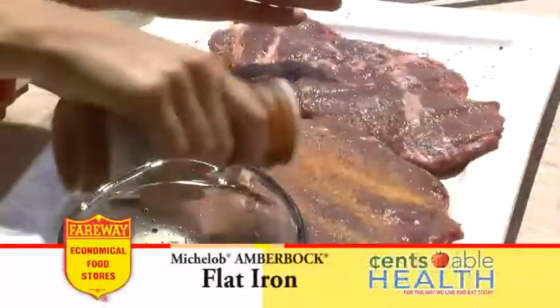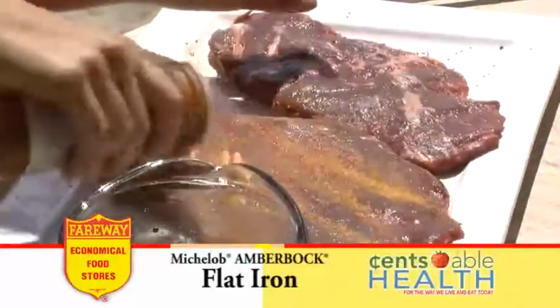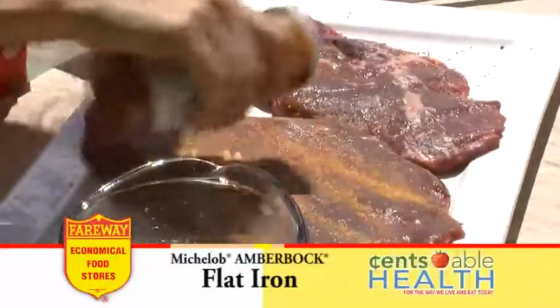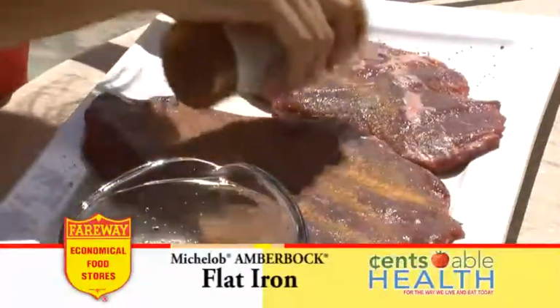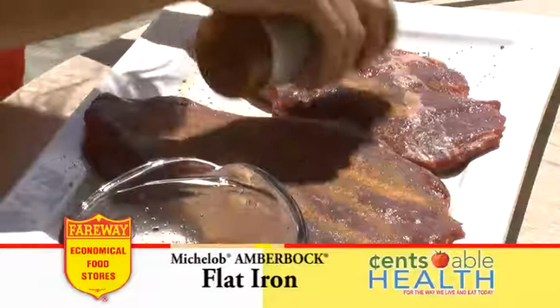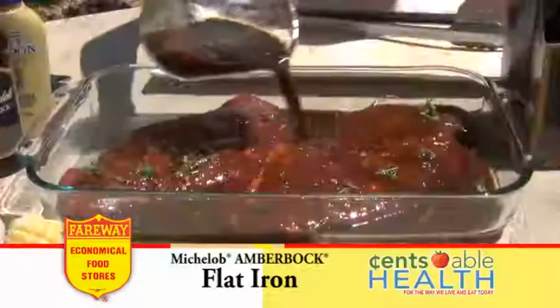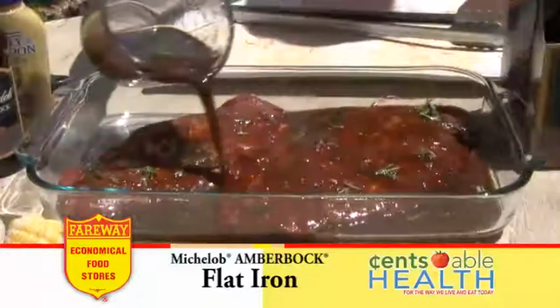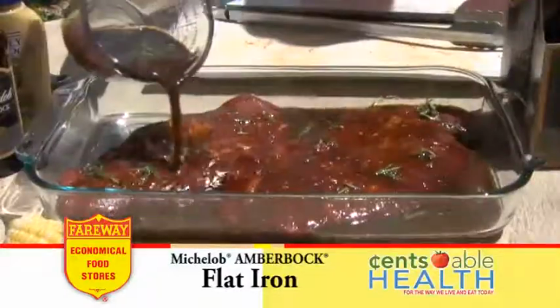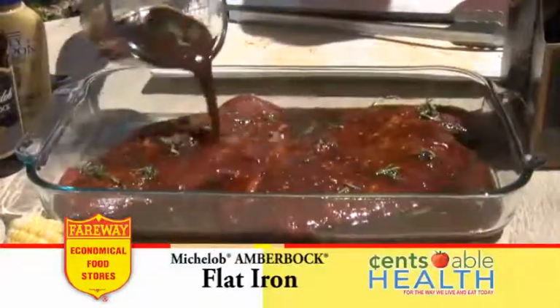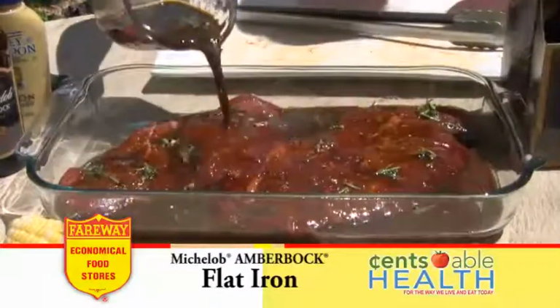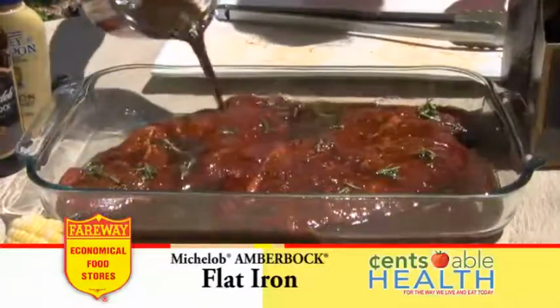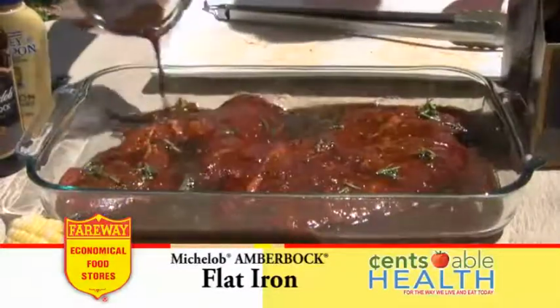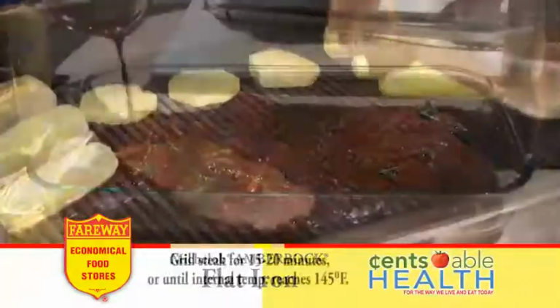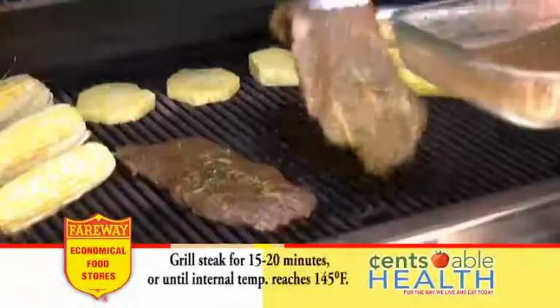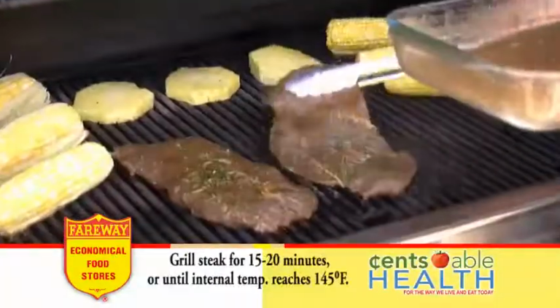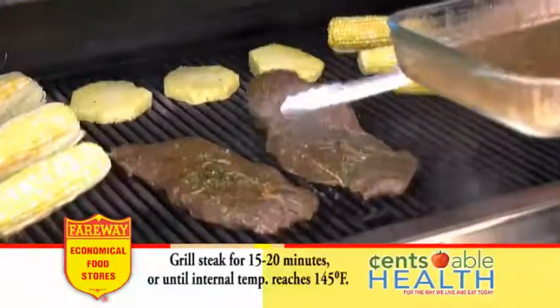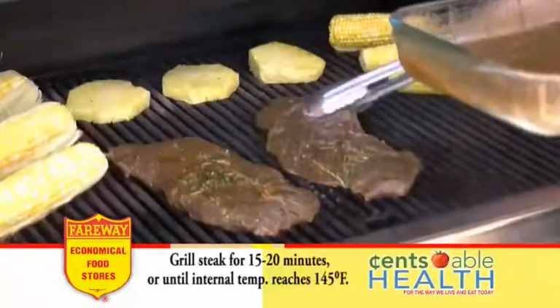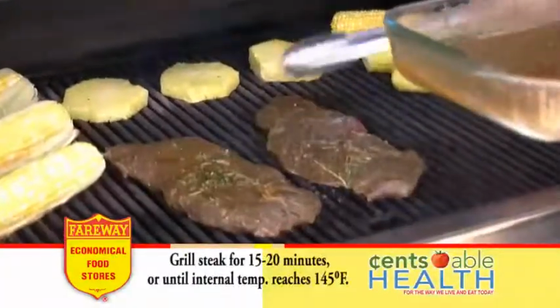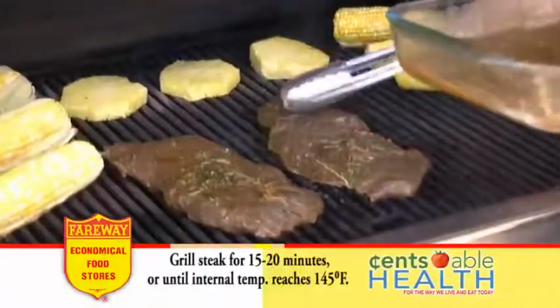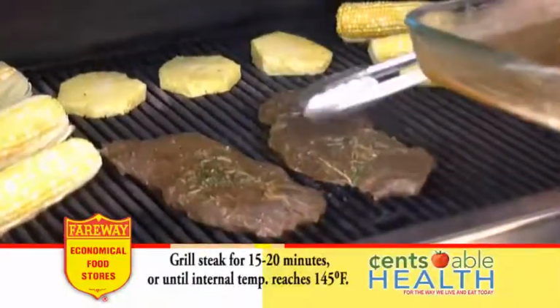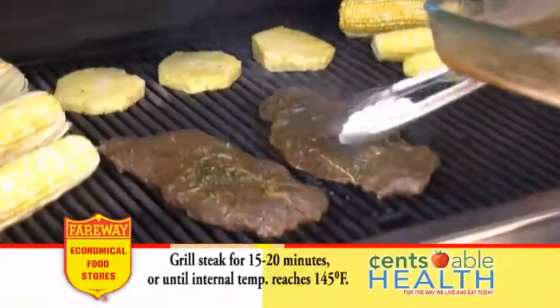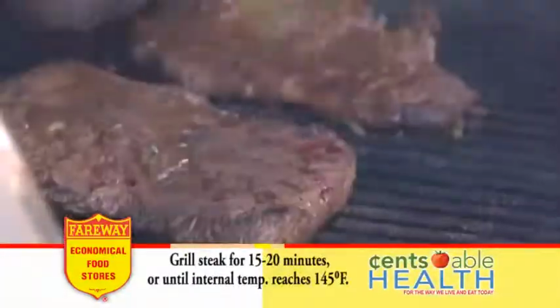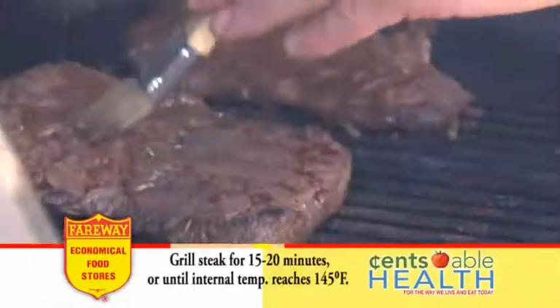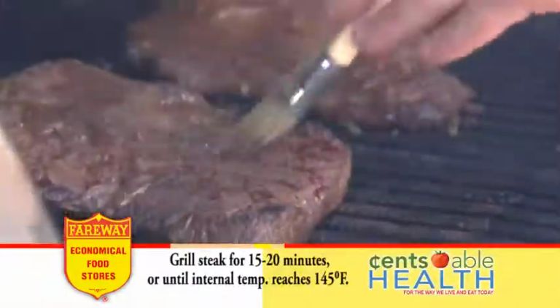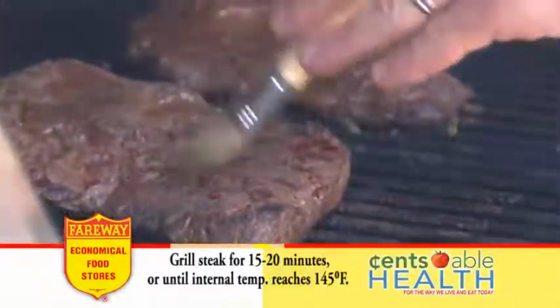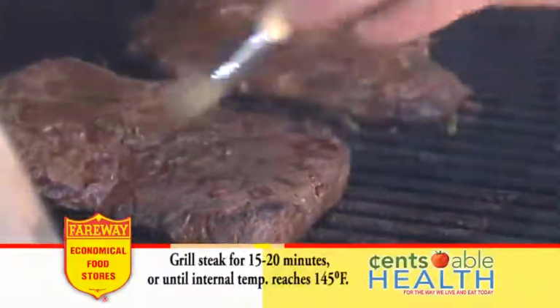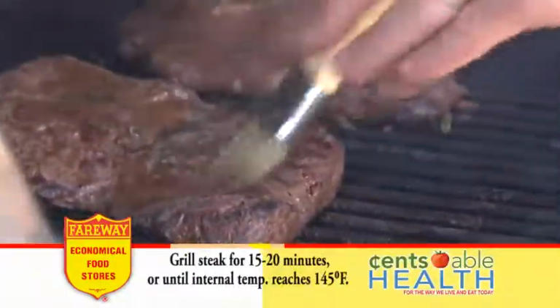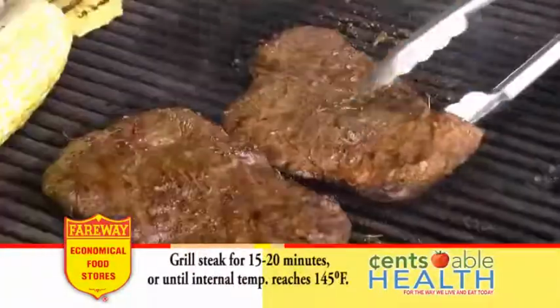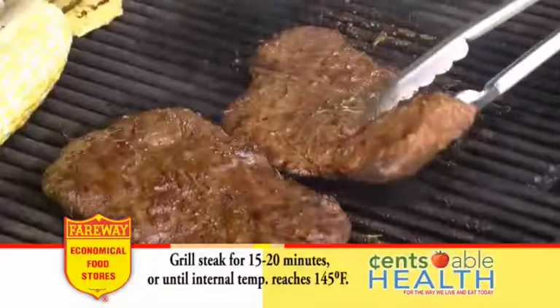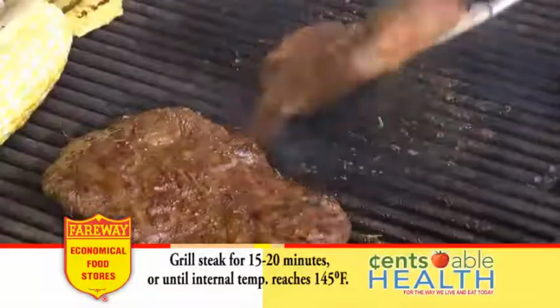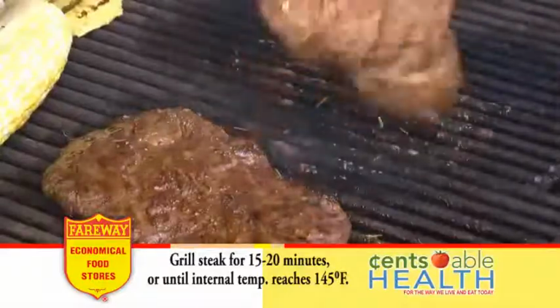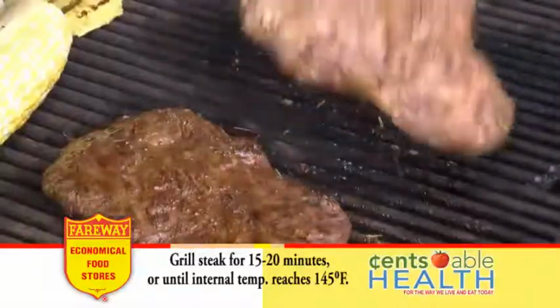Refrigerate for at least 4 hours or overnight. Grill over medium heat for 15 to 20 minutes, or until internal temperature reaches 145 degrees.